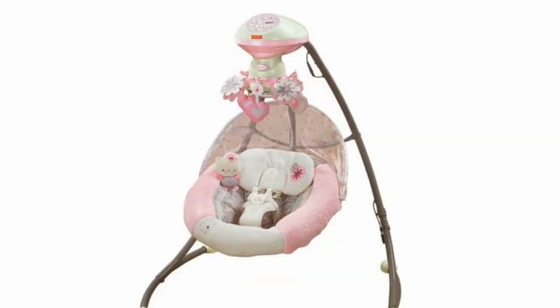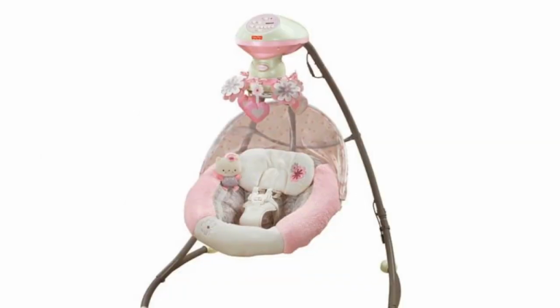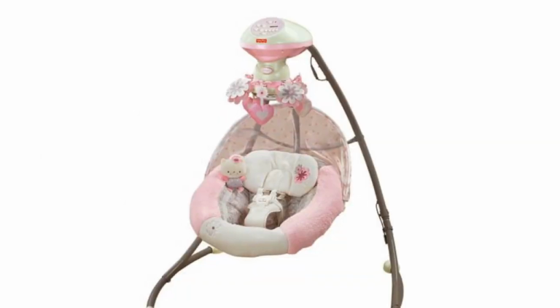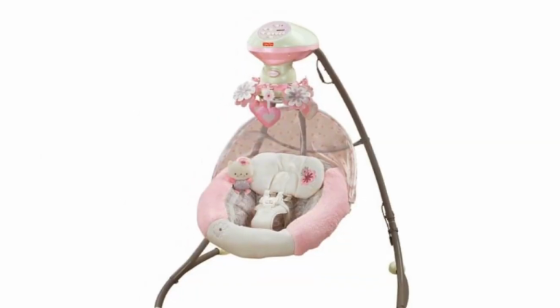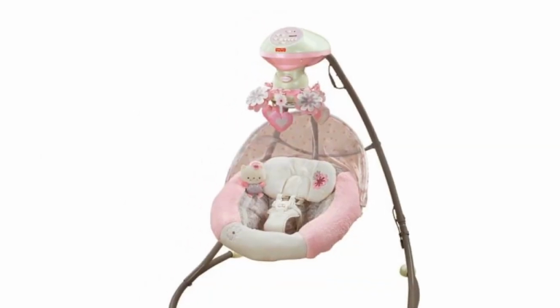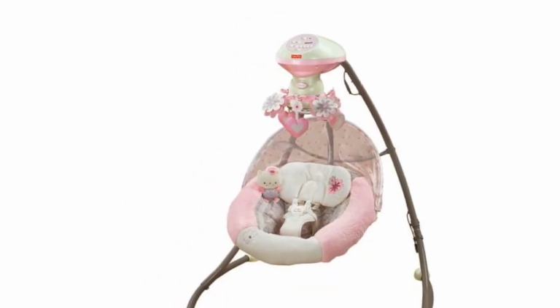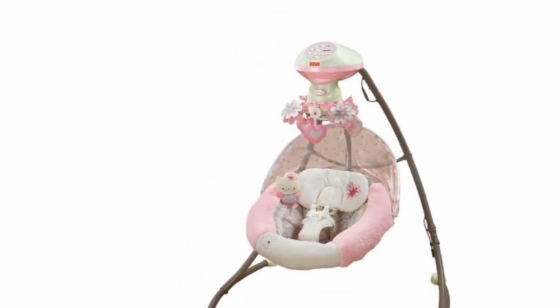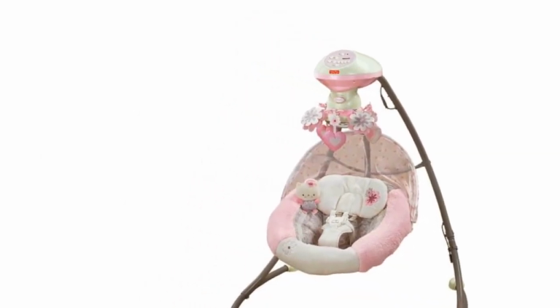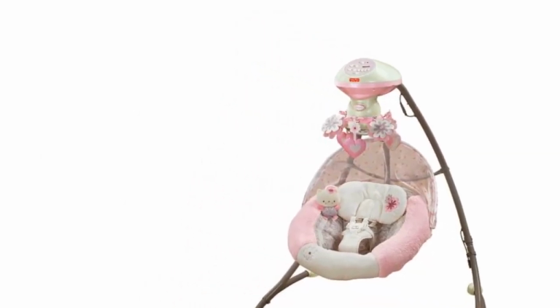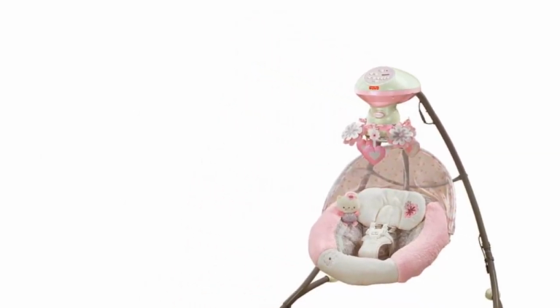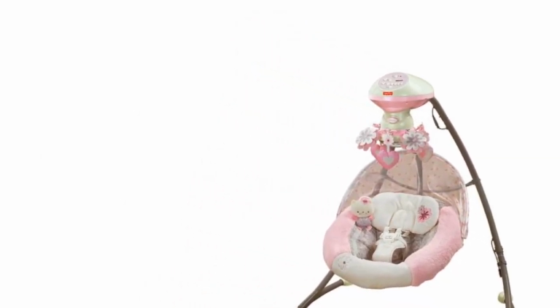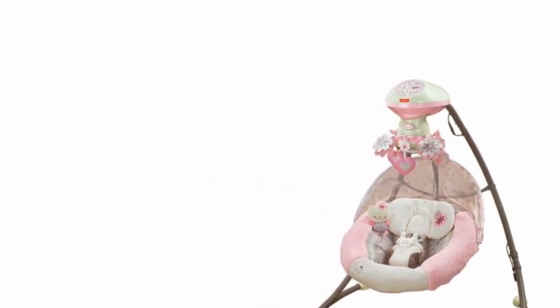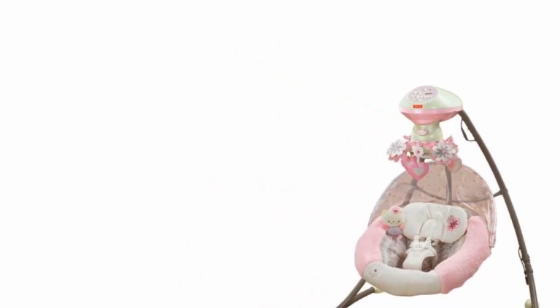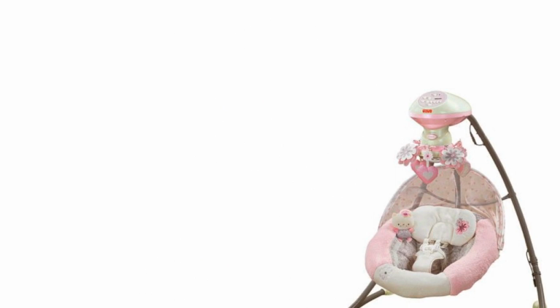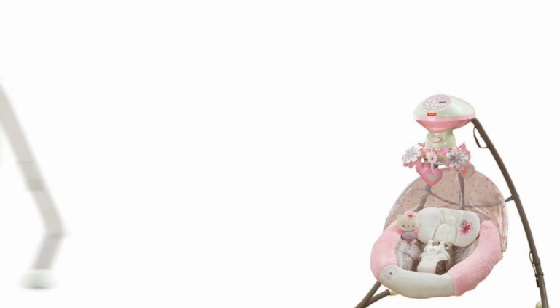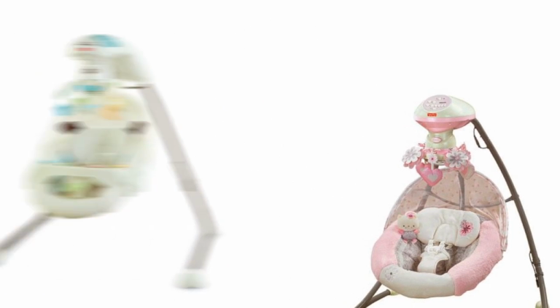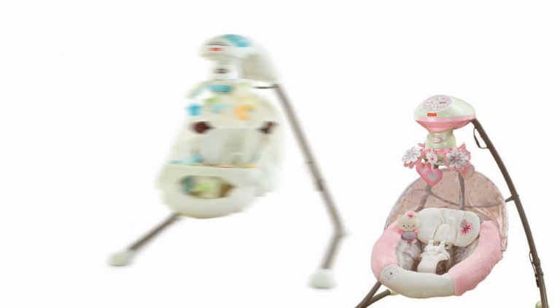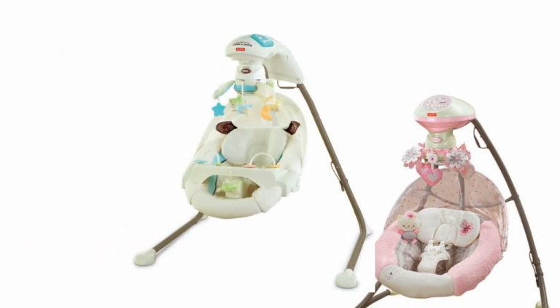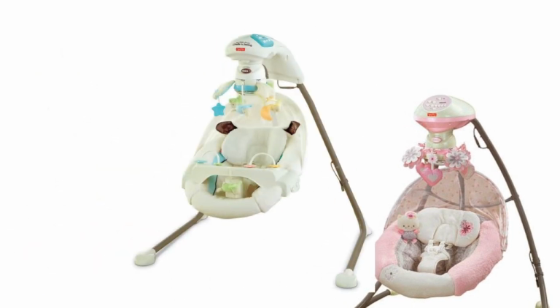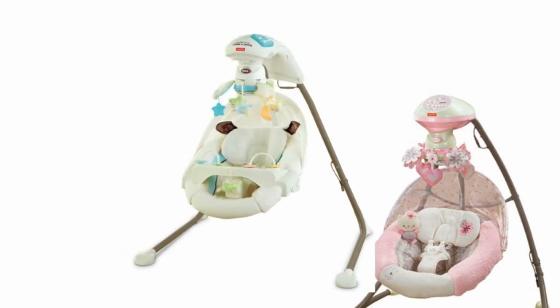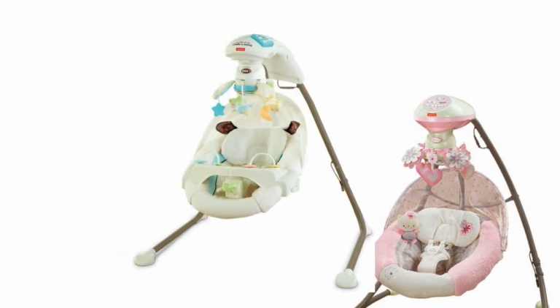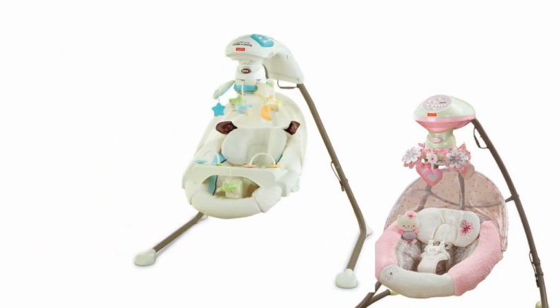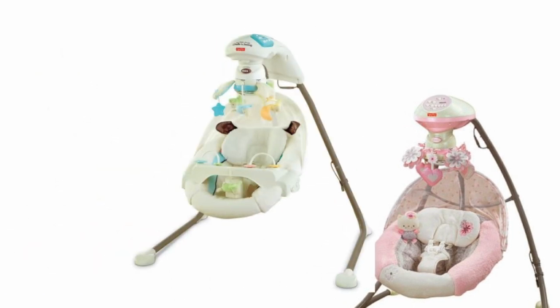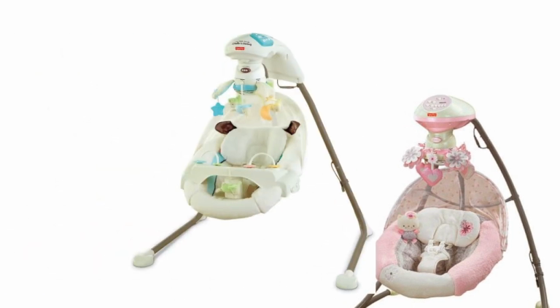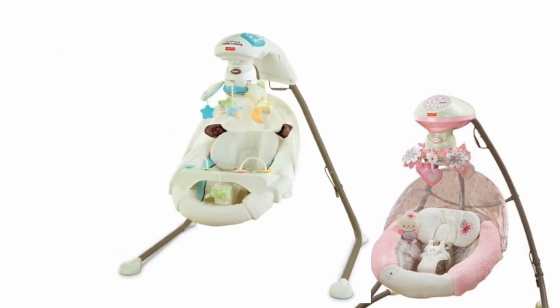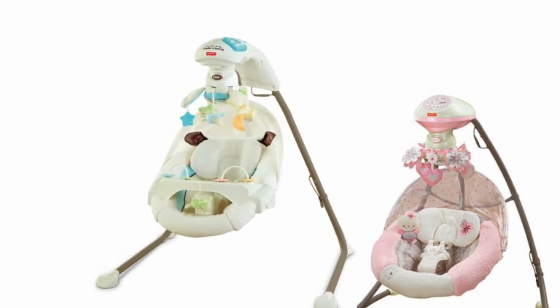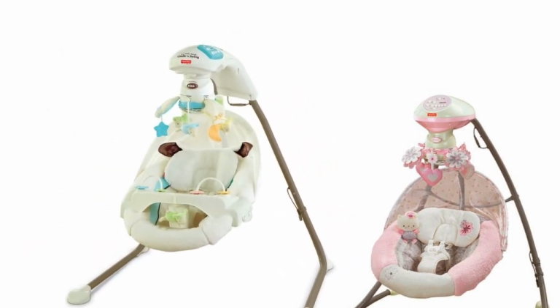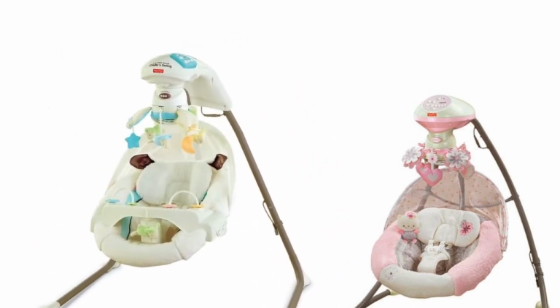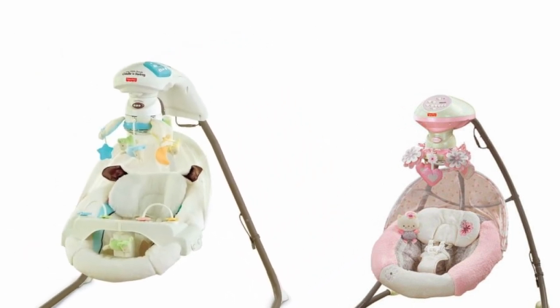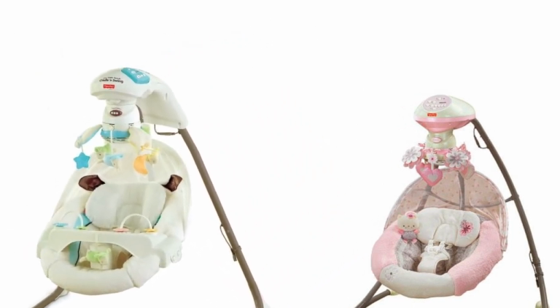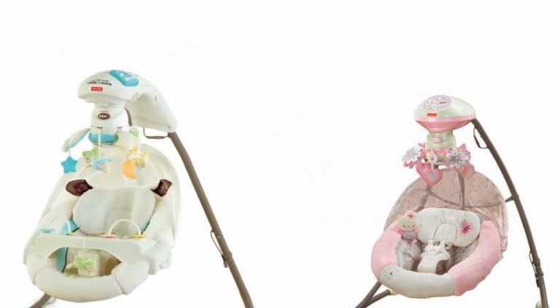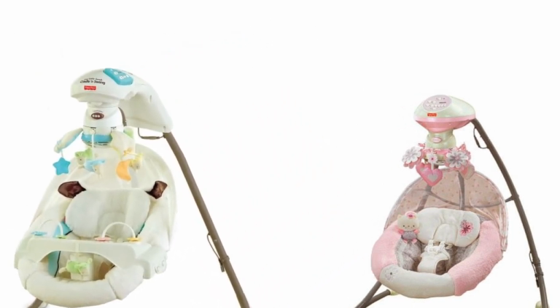This cradle and swing also comes in a few different colors, and each color has different figures on the mobile.